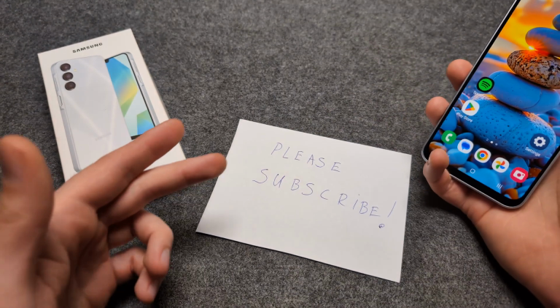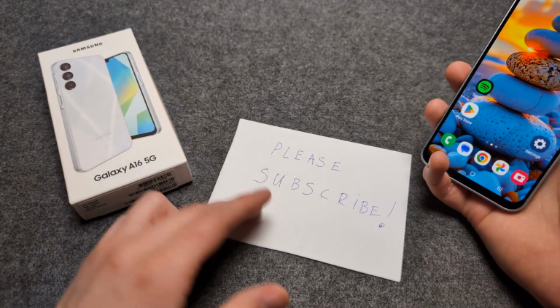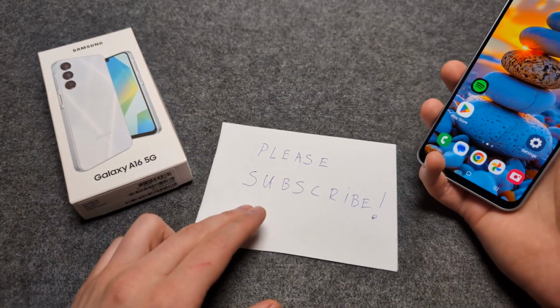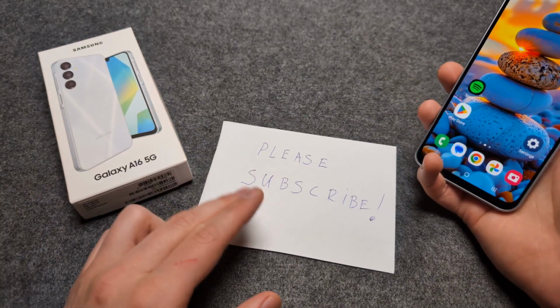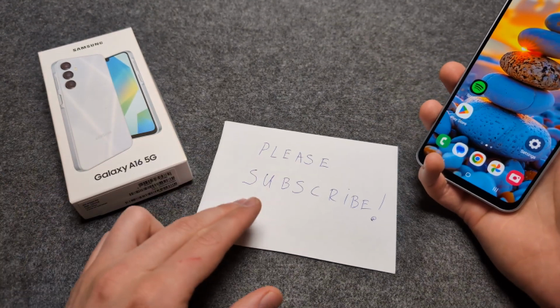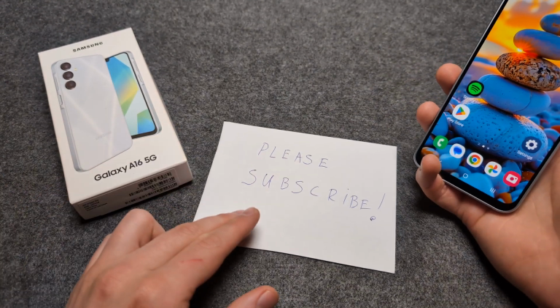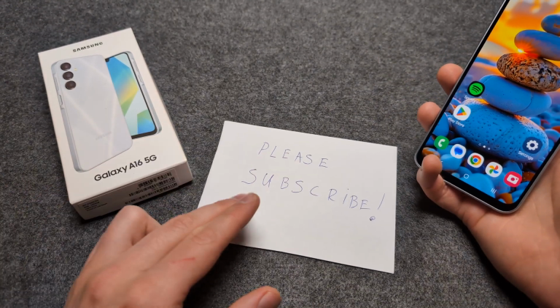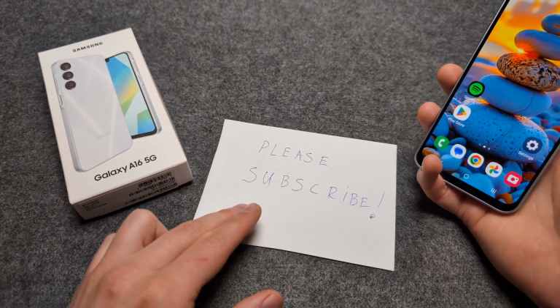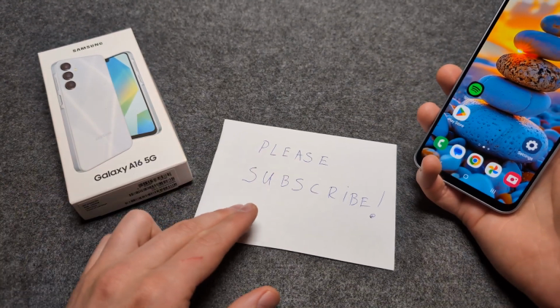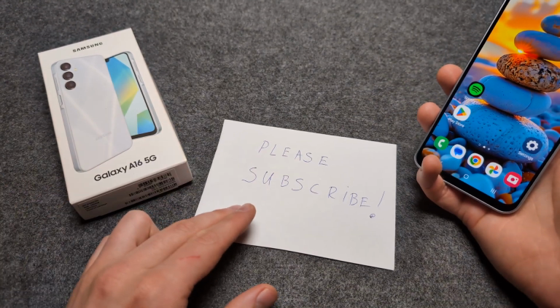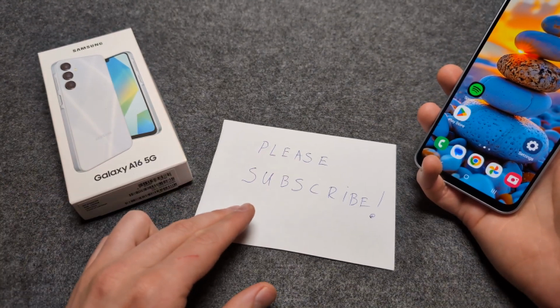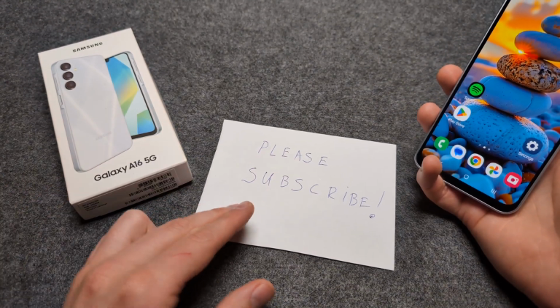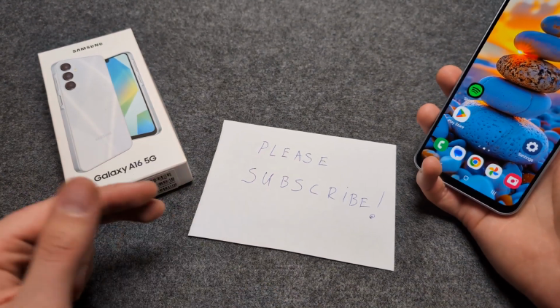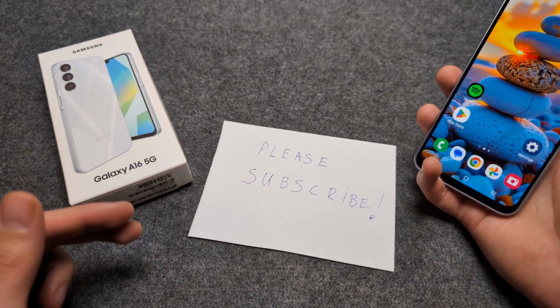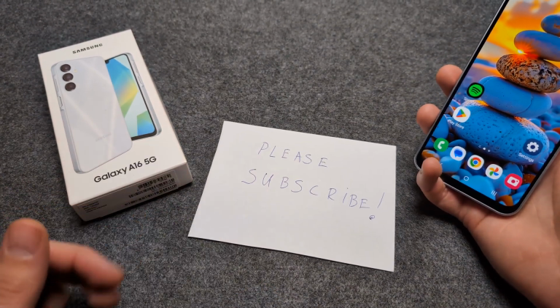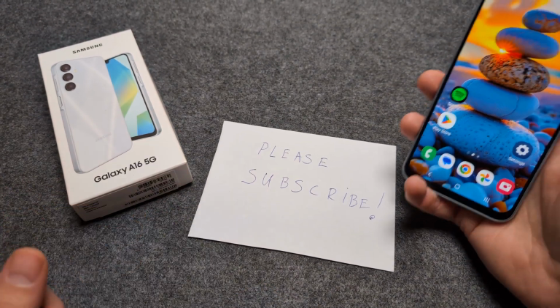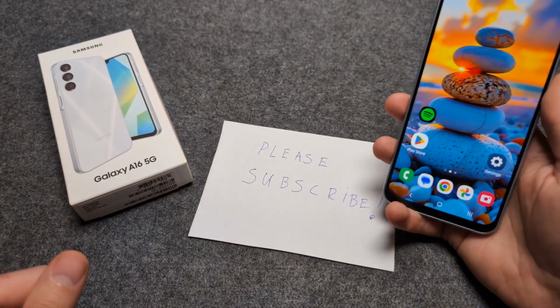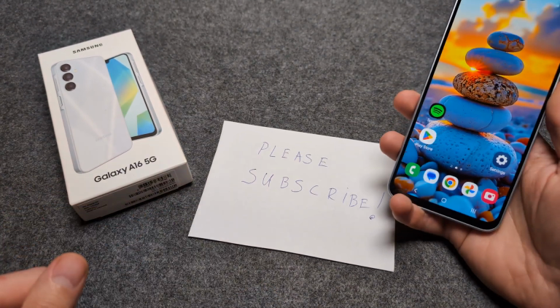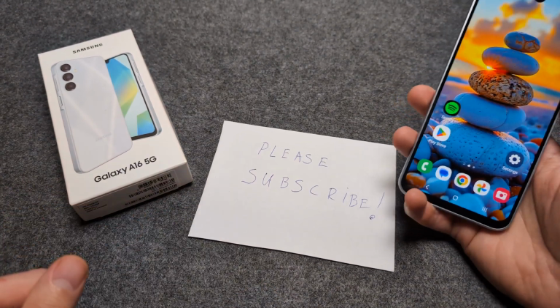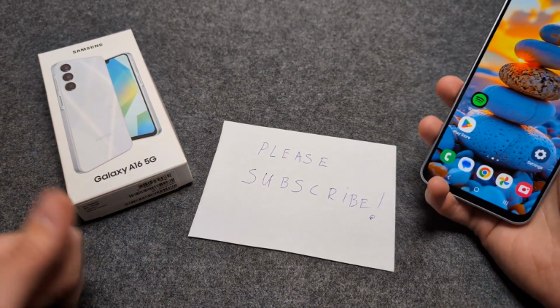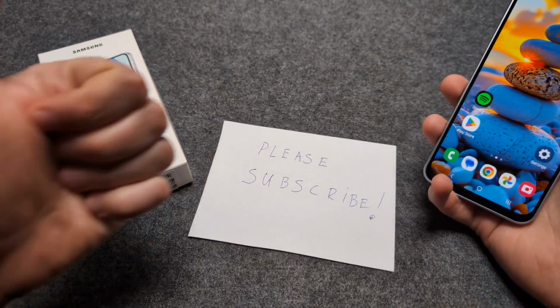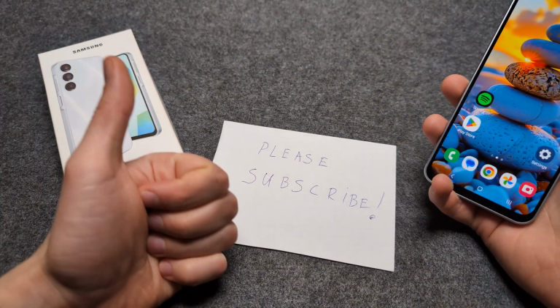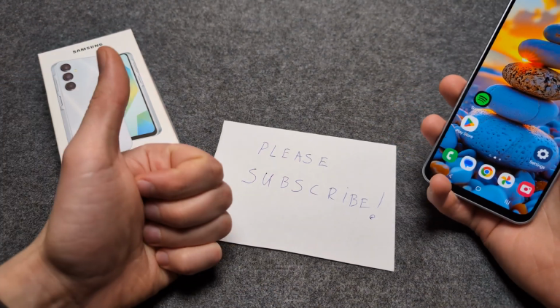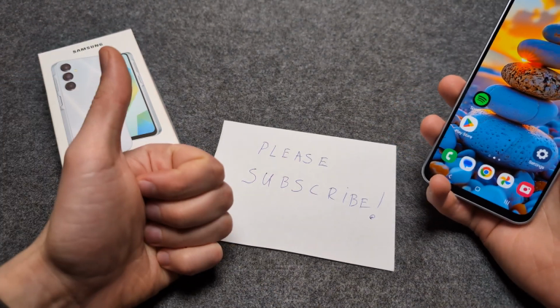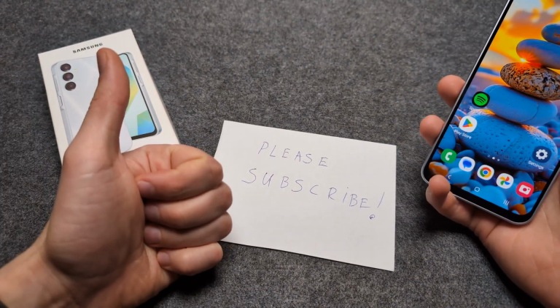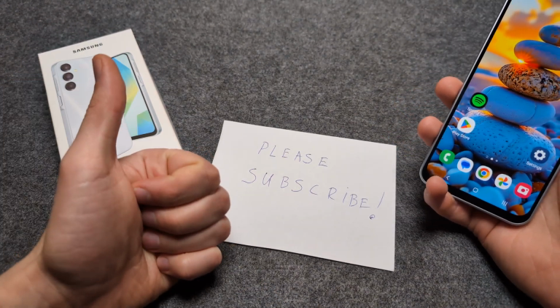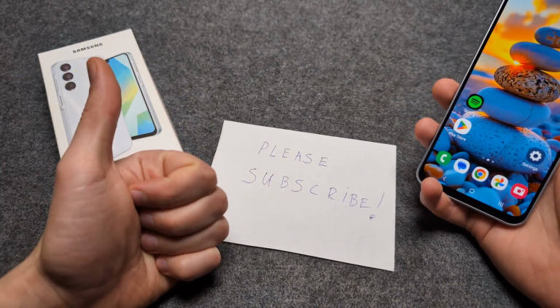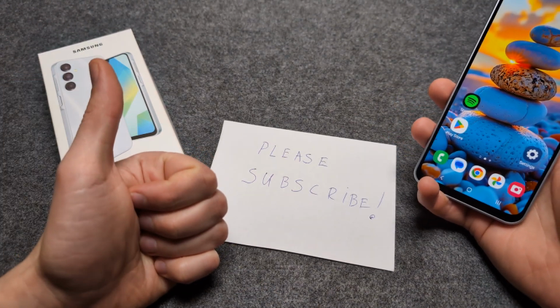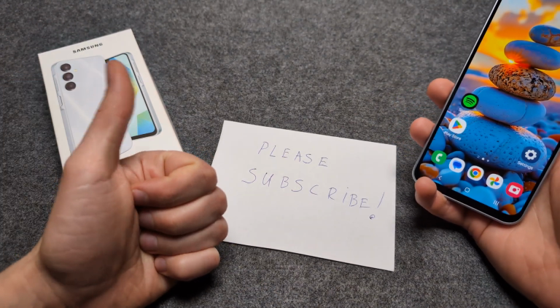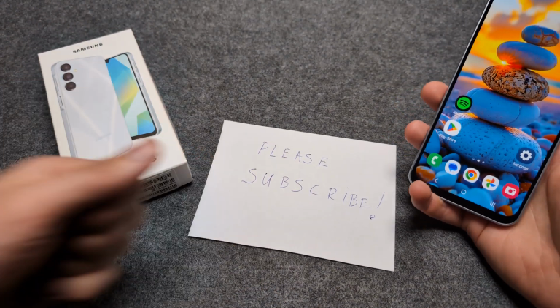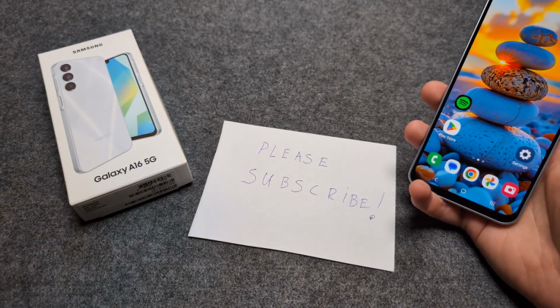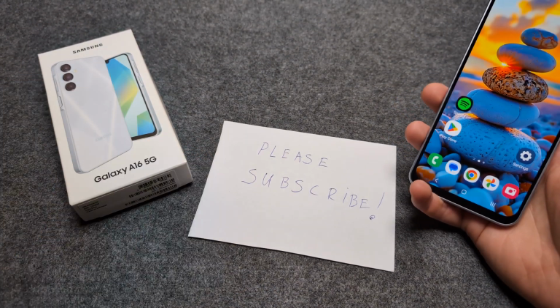Absolutely a great phone this year. By the way, I'm really trying to grow this channel — if you could help me out that'd be so much appreciated. Thank you and good luck.